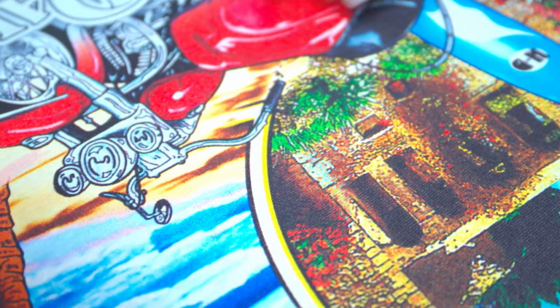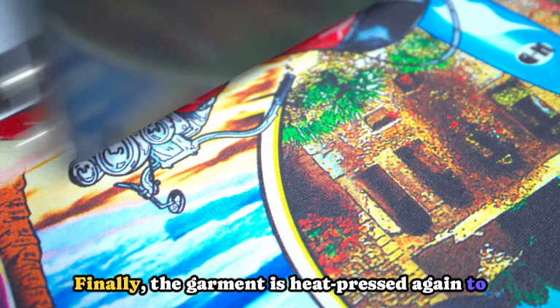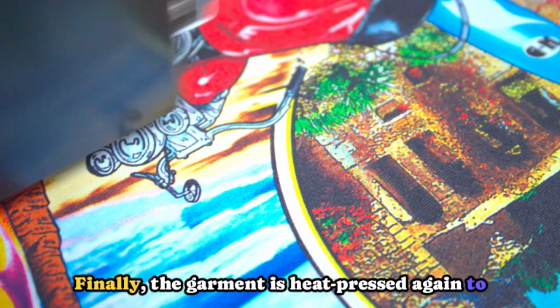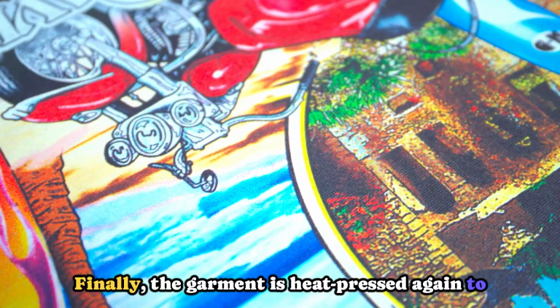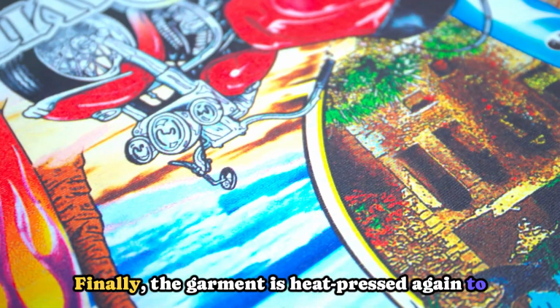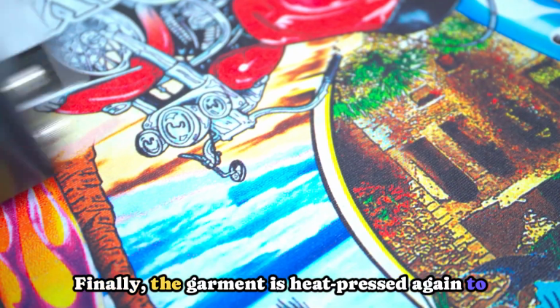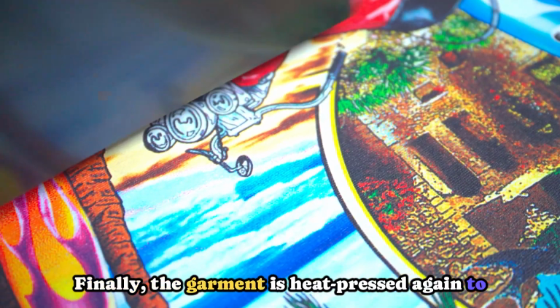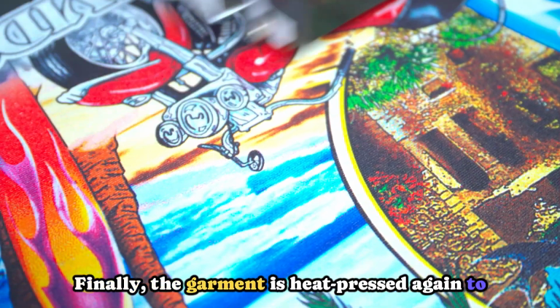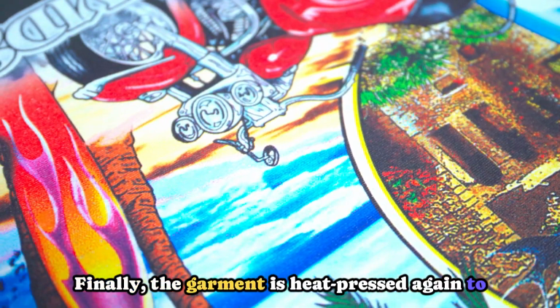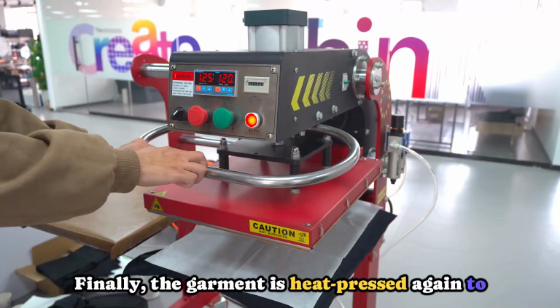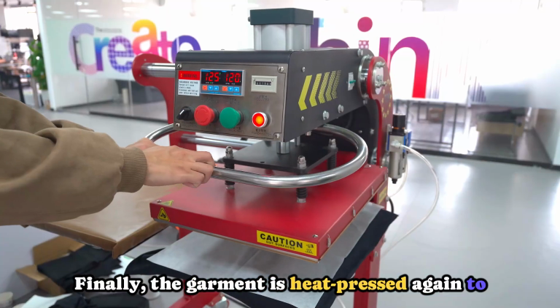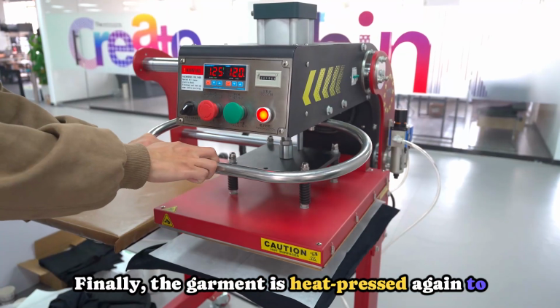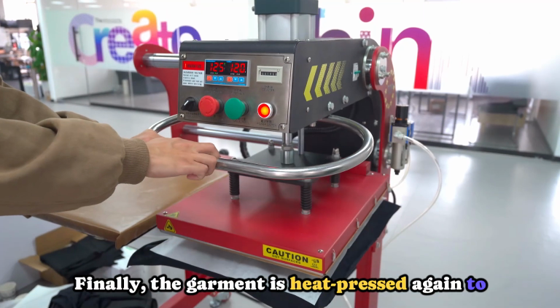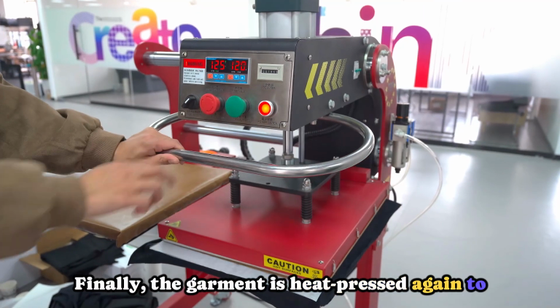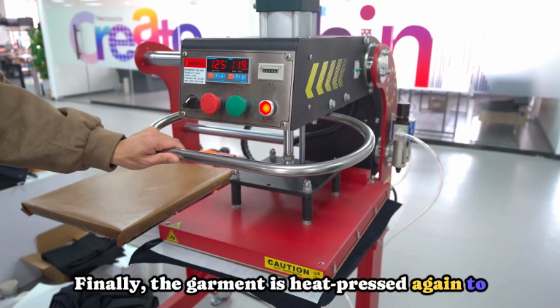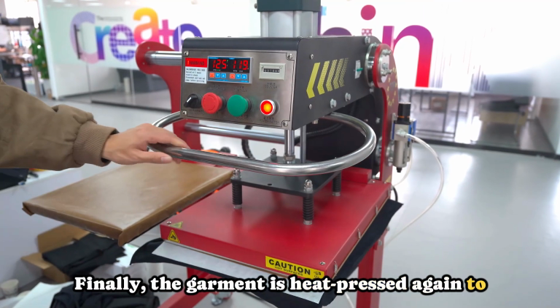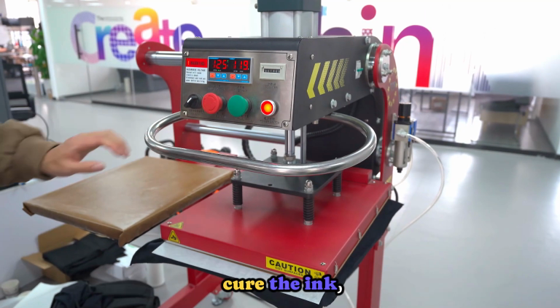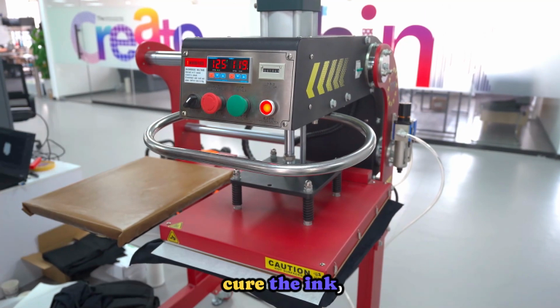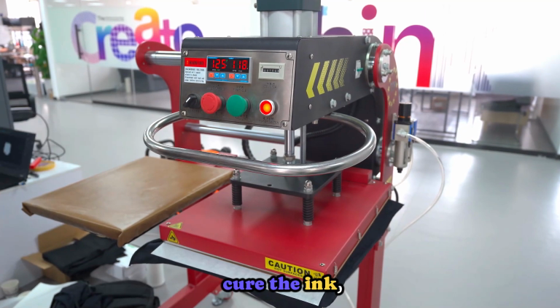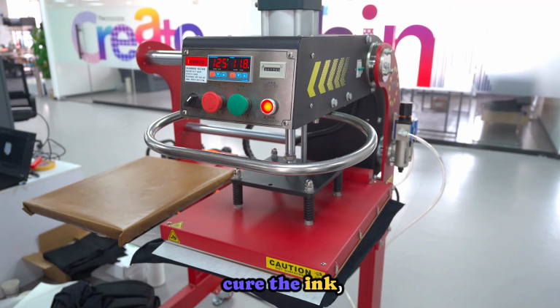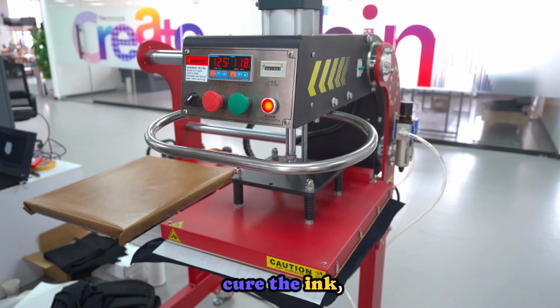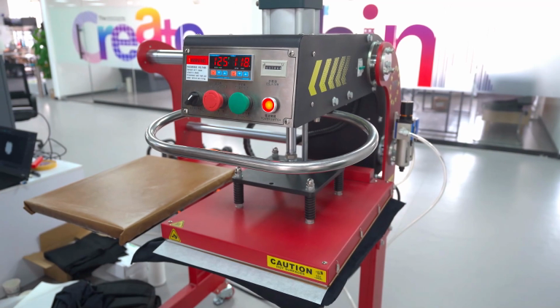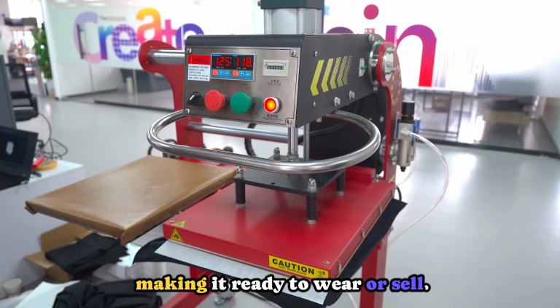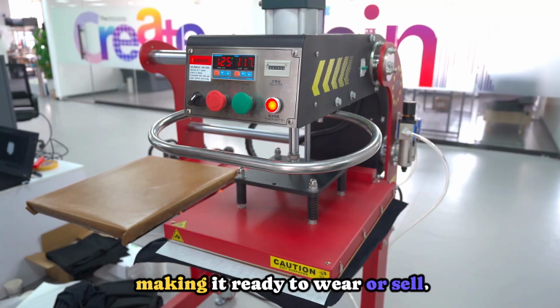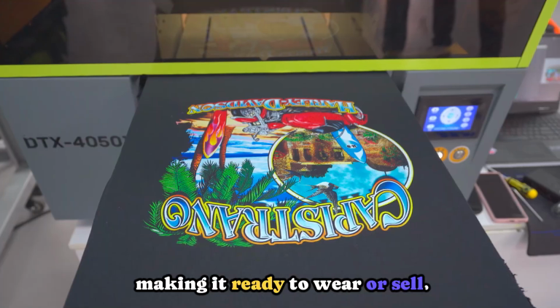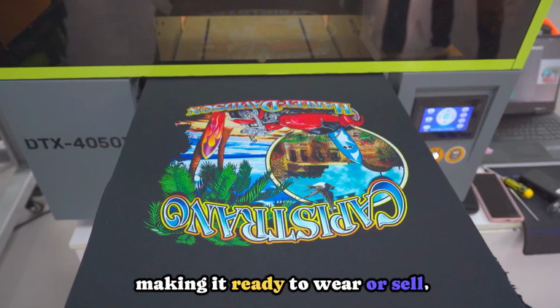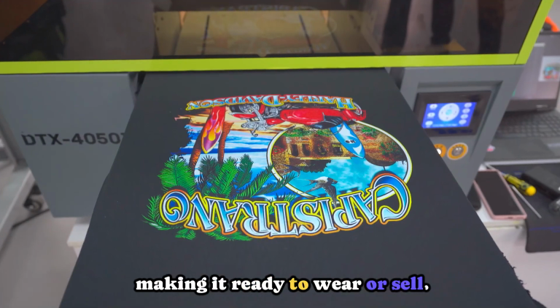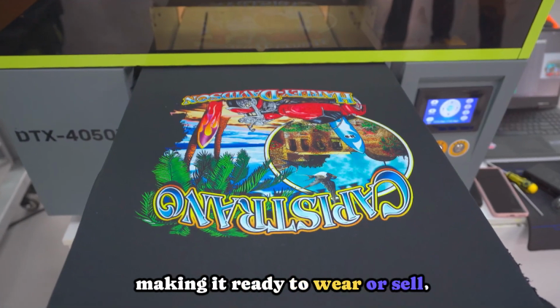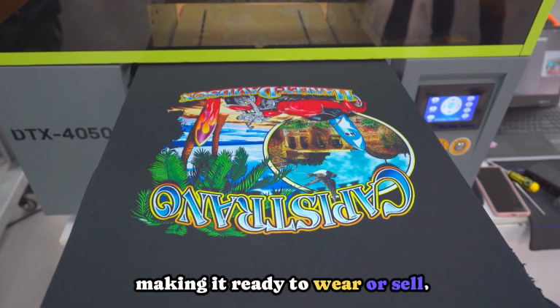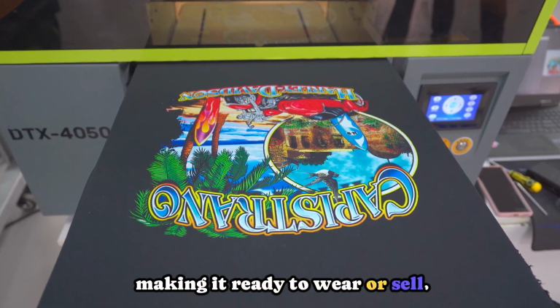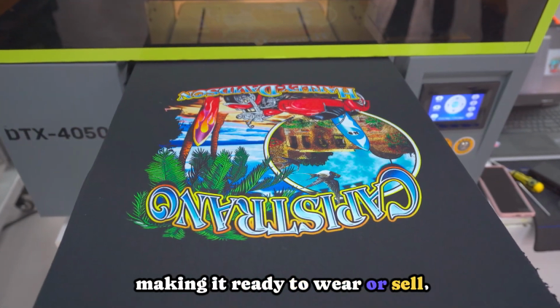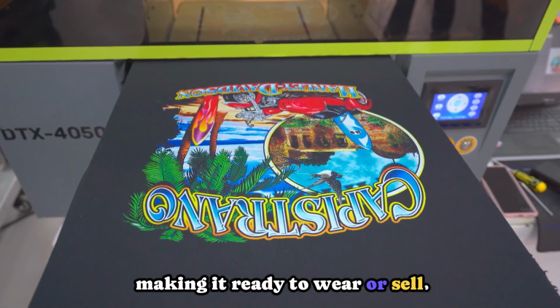Finally, the garment is heat pressed again to cure the ink, making it ready to wear or sell.